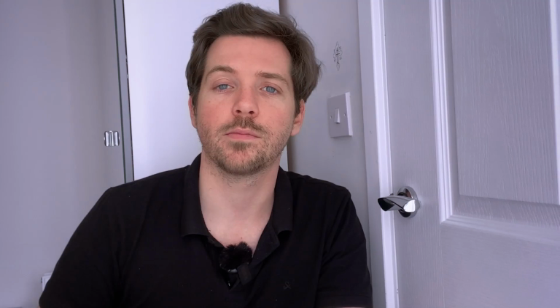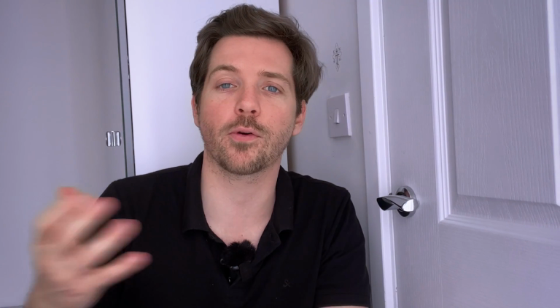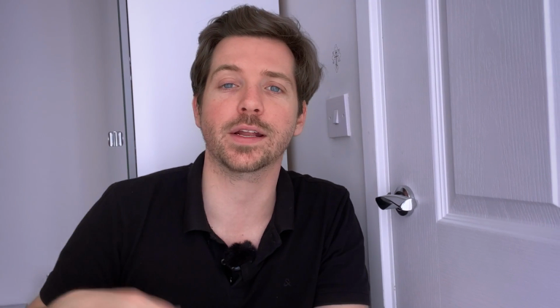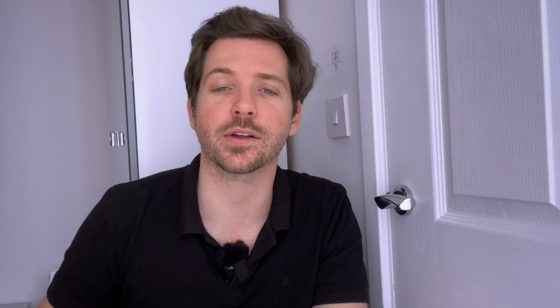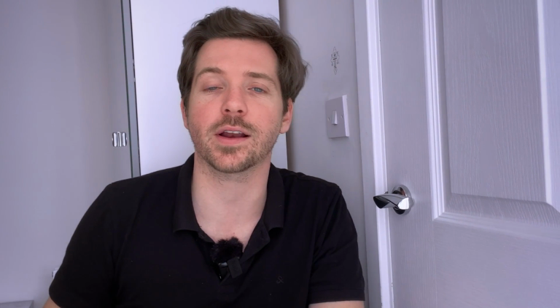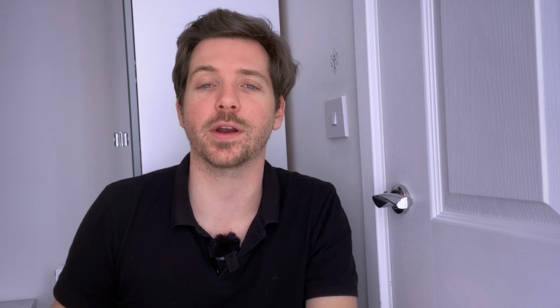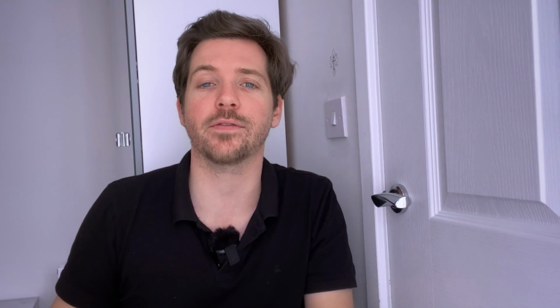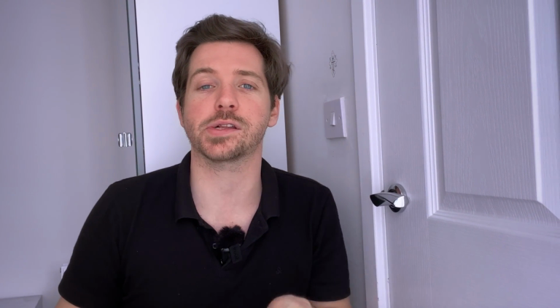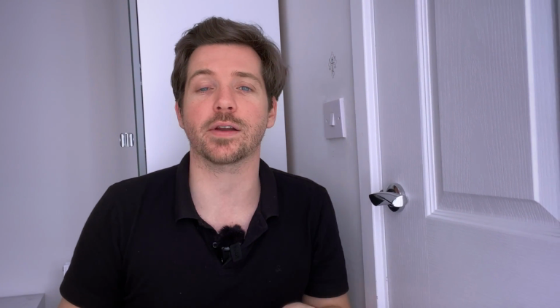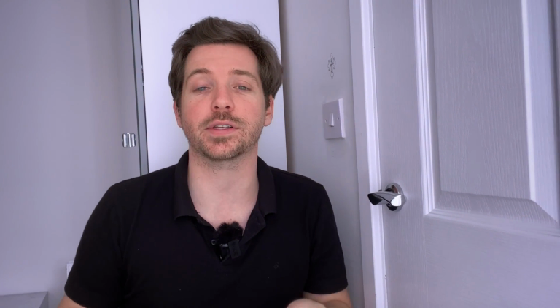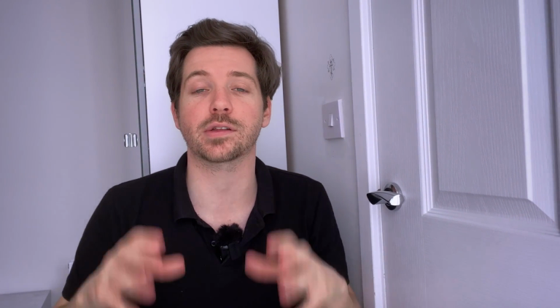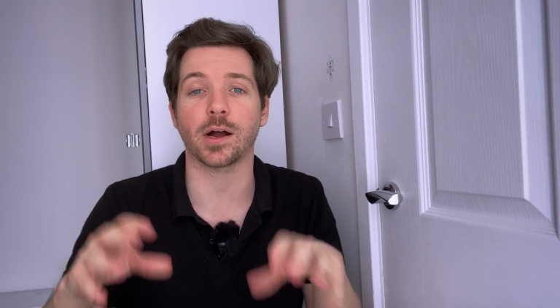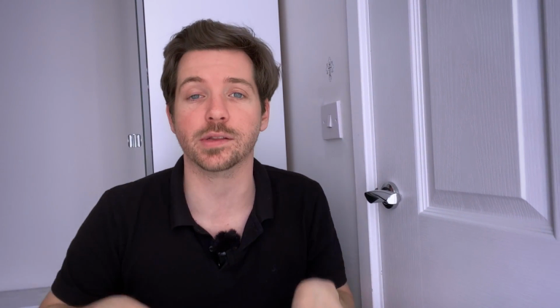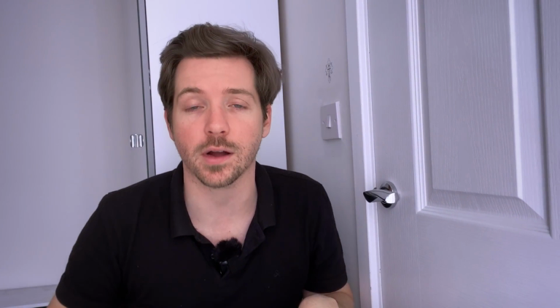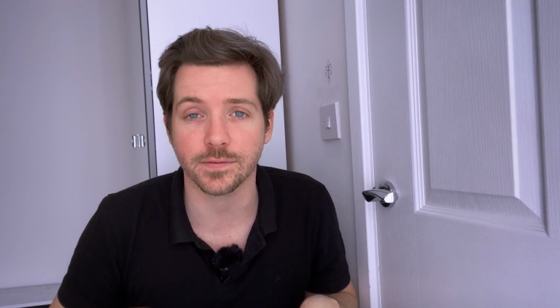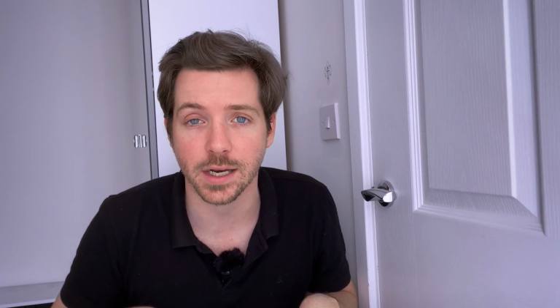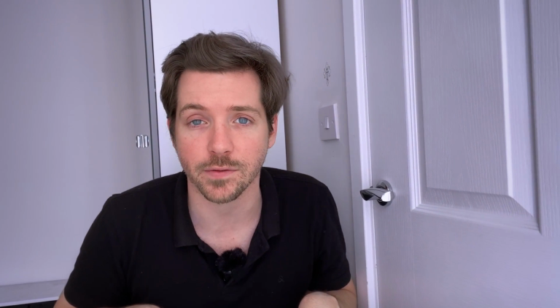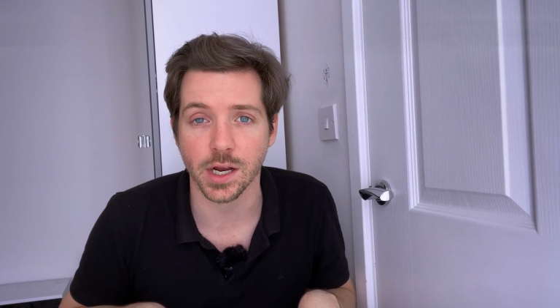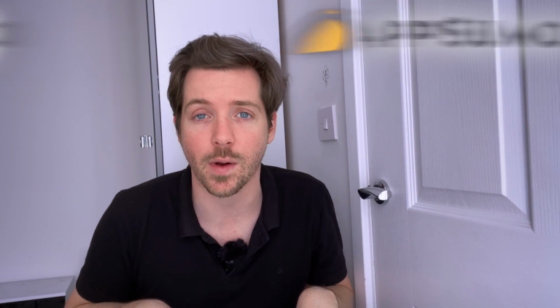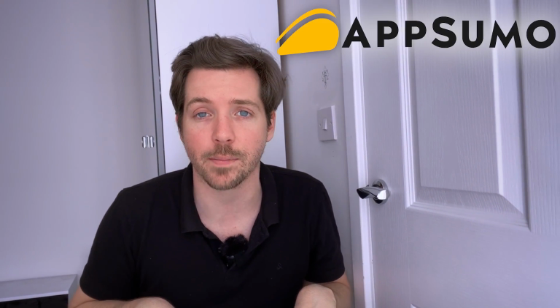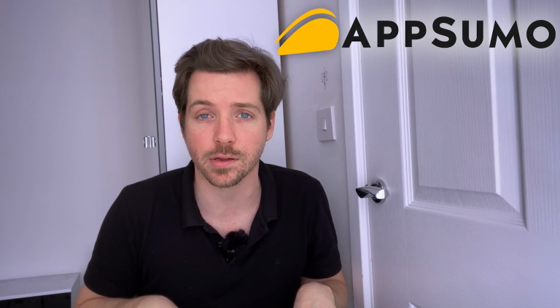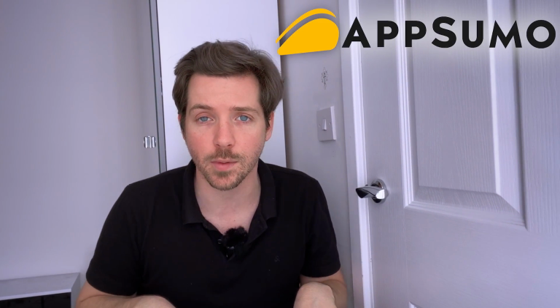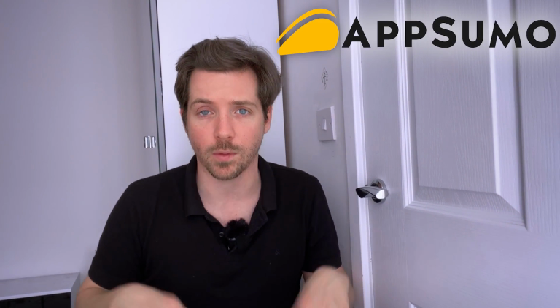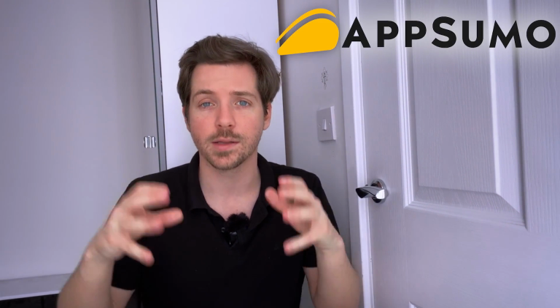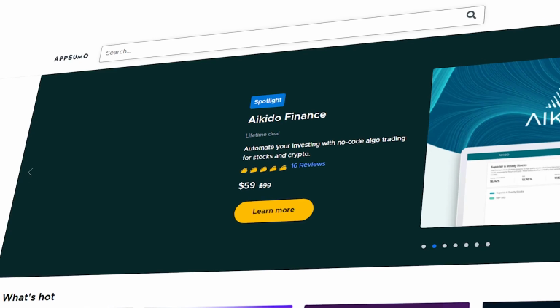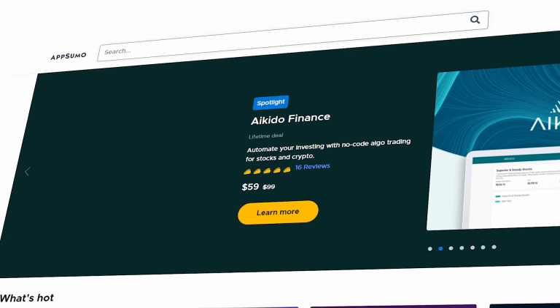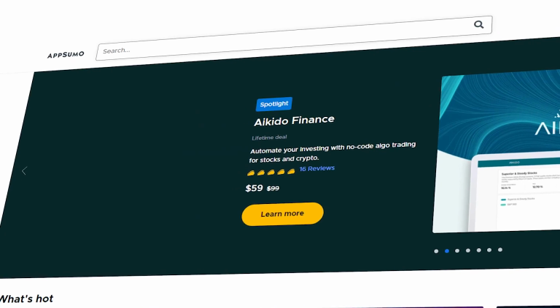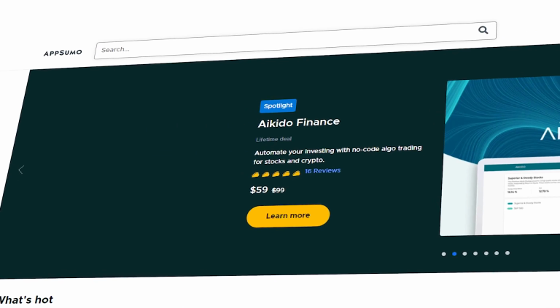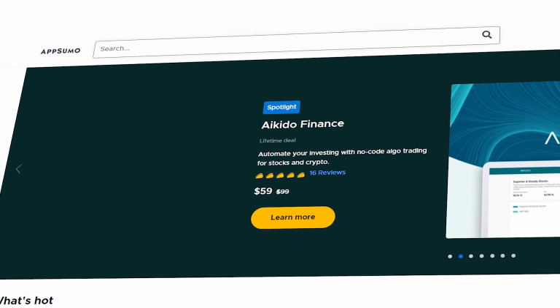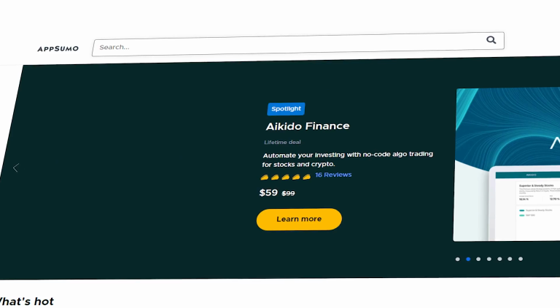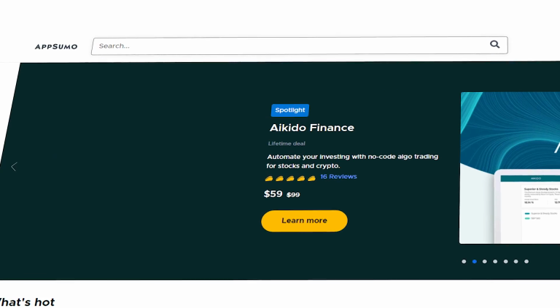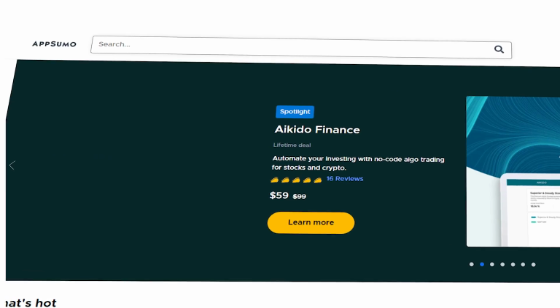Before we get started, I want to give a shout out to the sponsor of today's video, AppSumo, the leading marketplace for entrepreneurs.